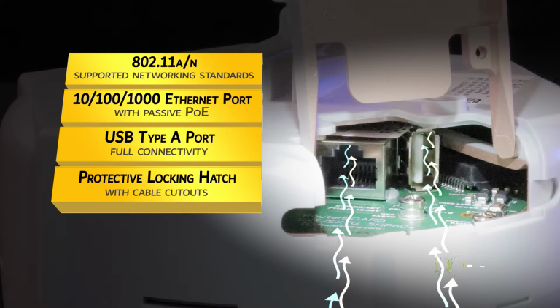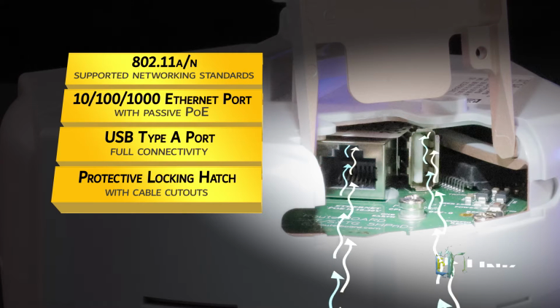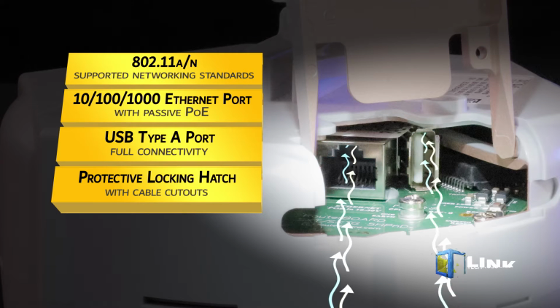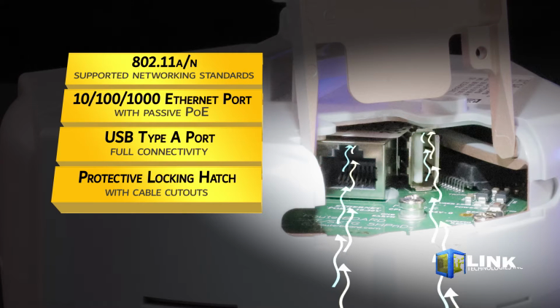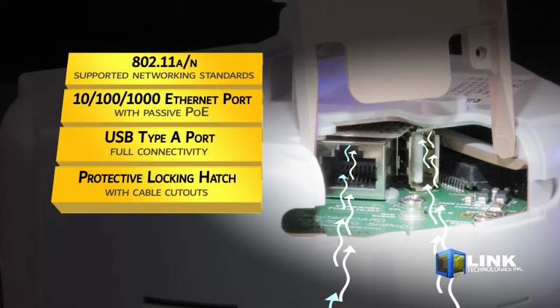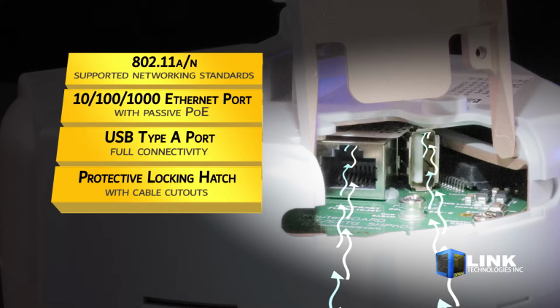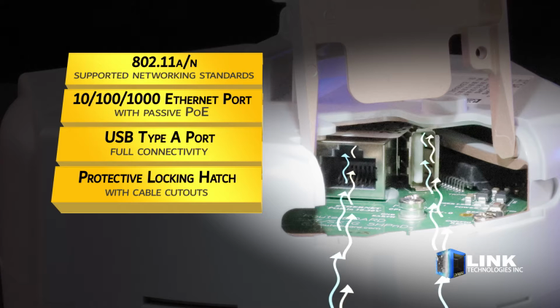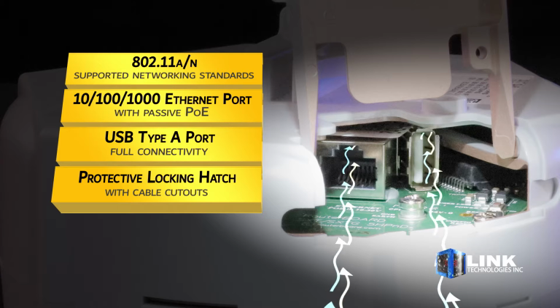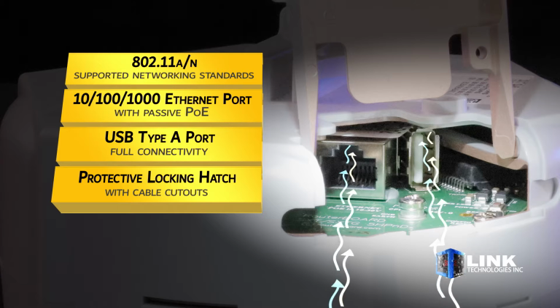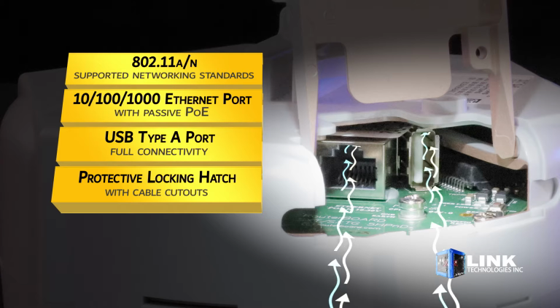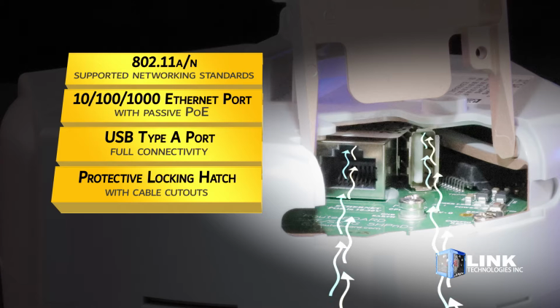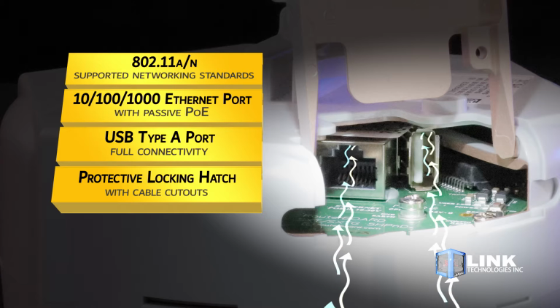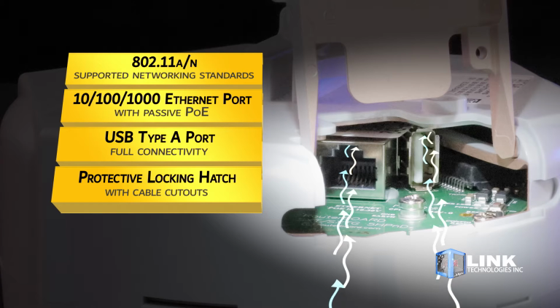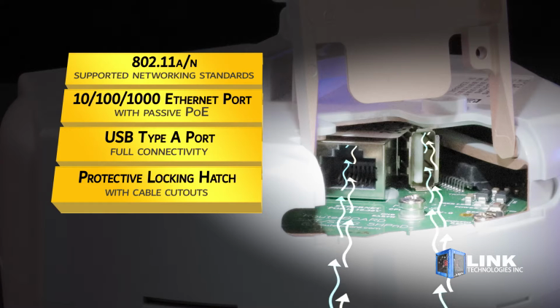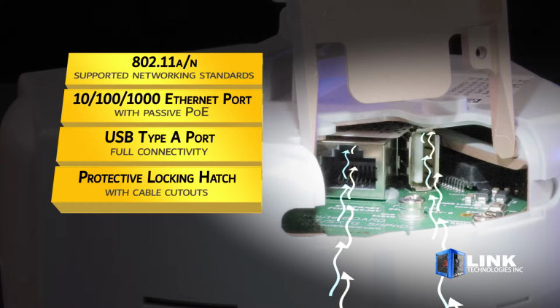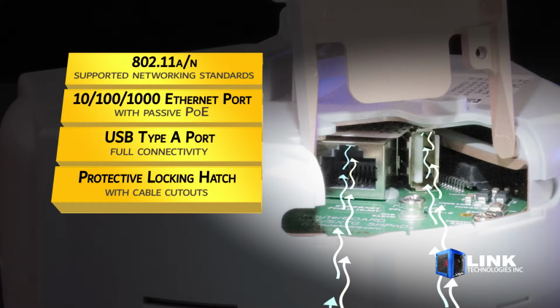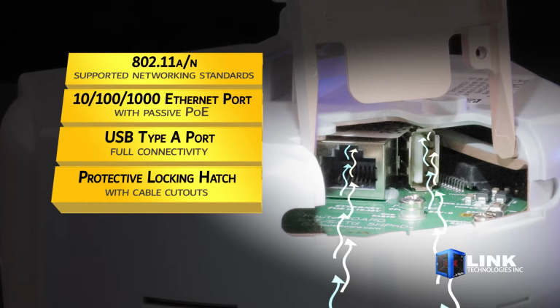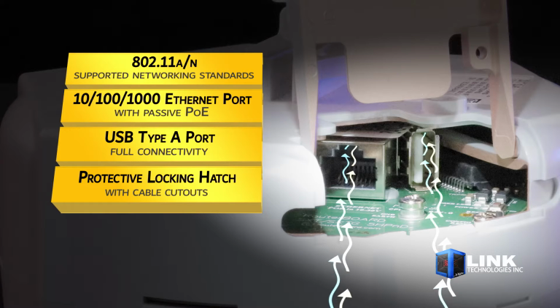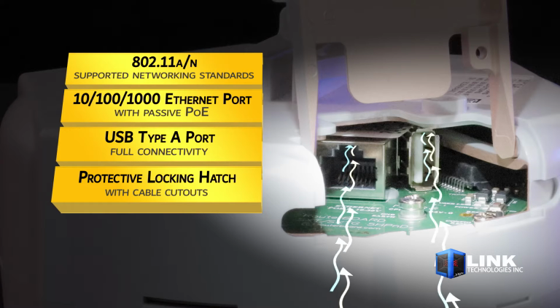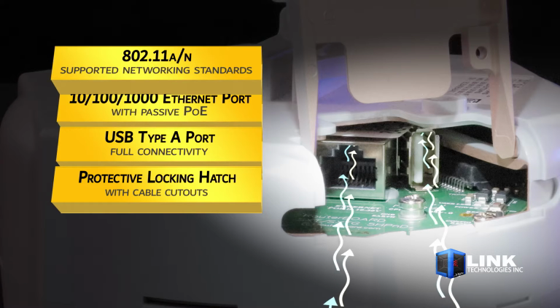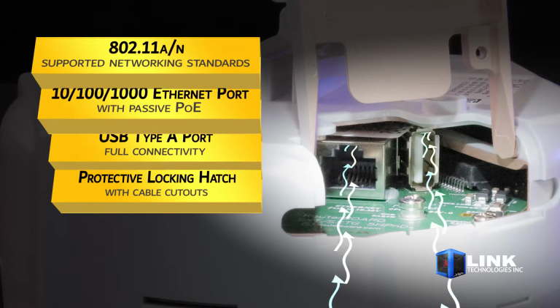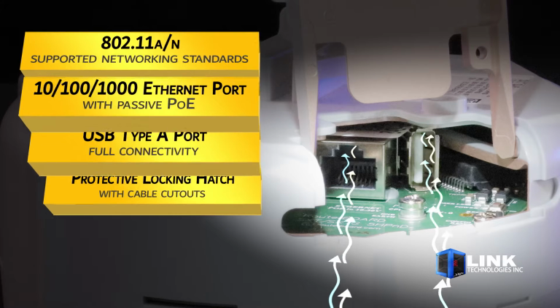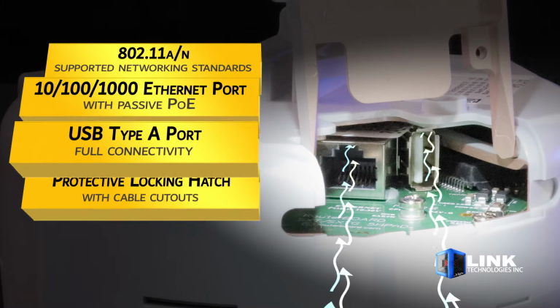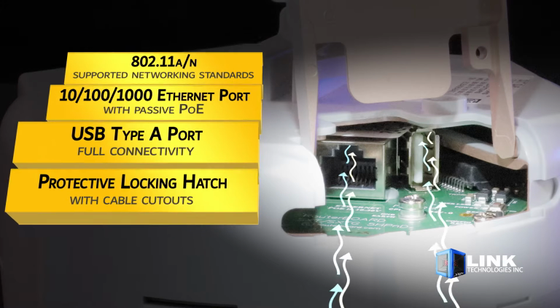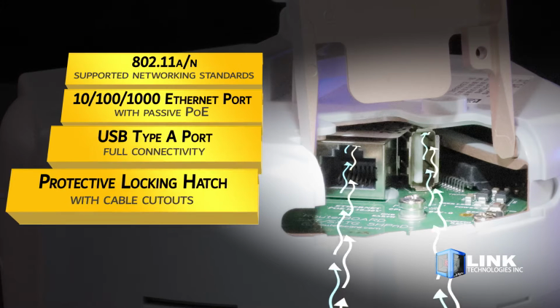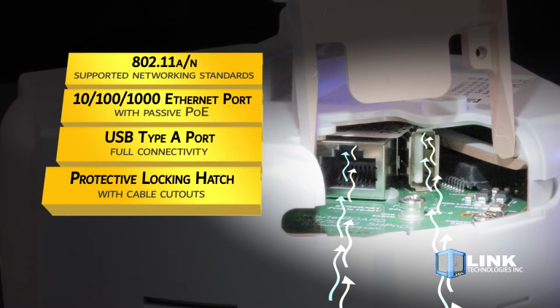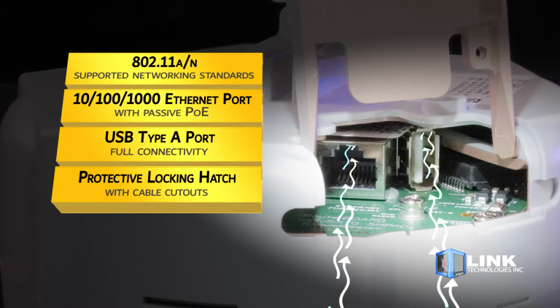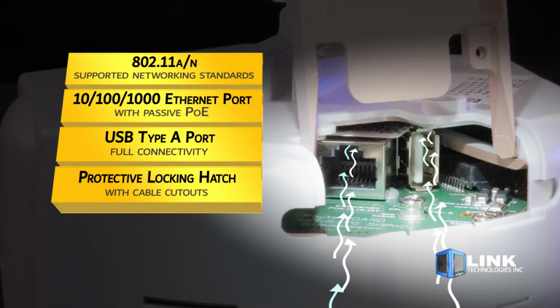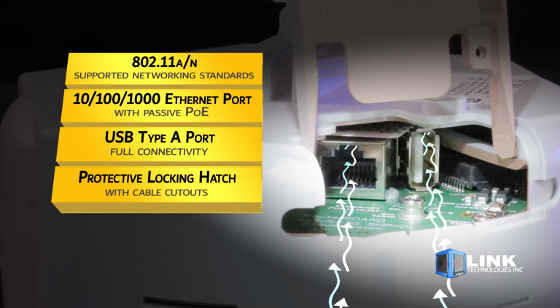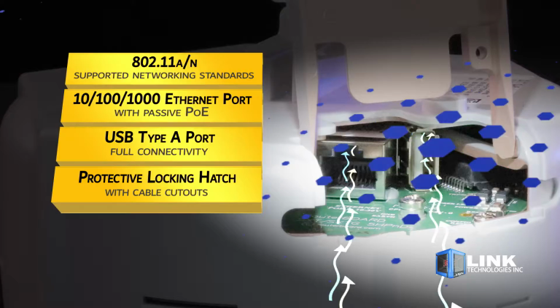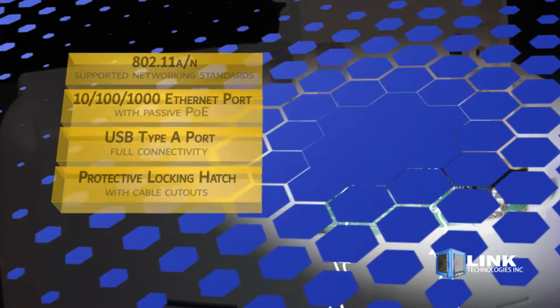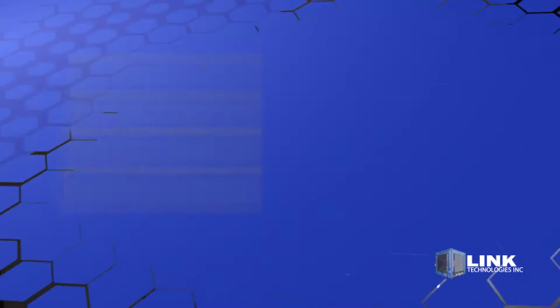Behind this sector hatch, you get one 10/100/1000 Ethernet port with passive PoE and one USB Type-A port.